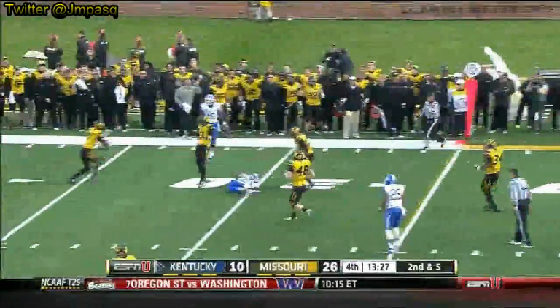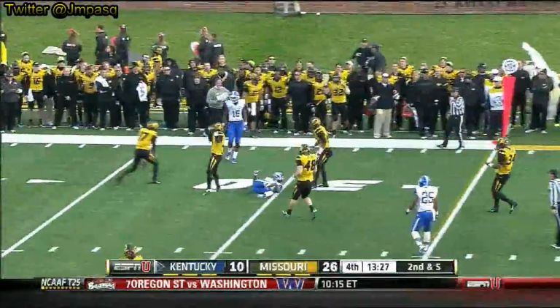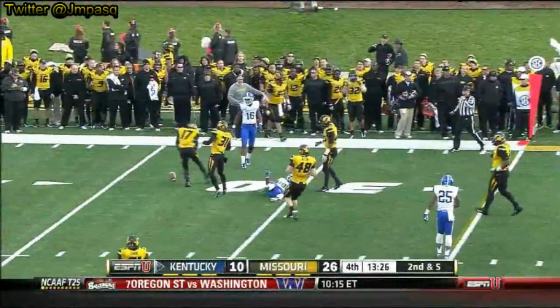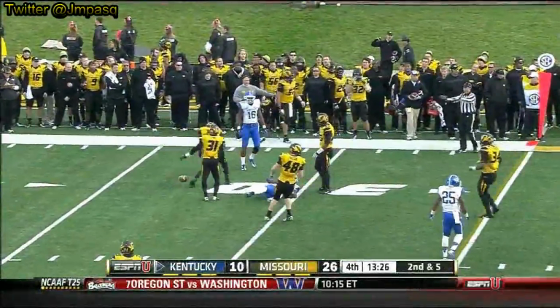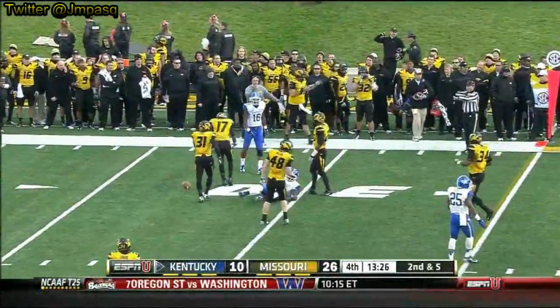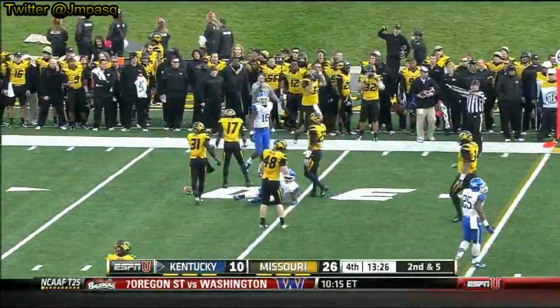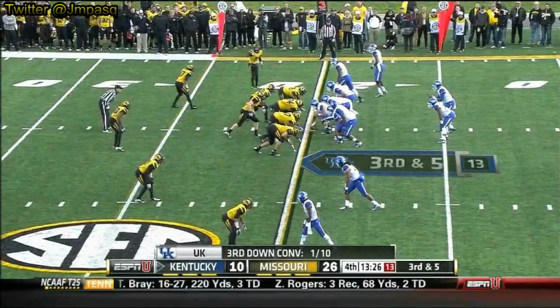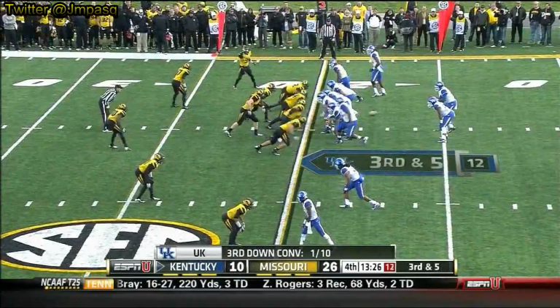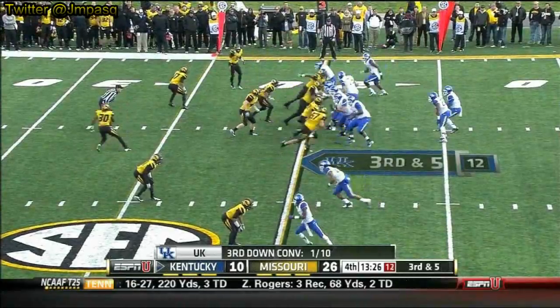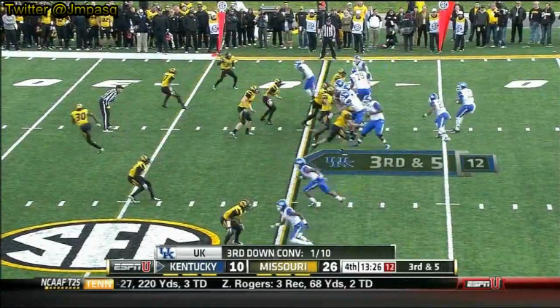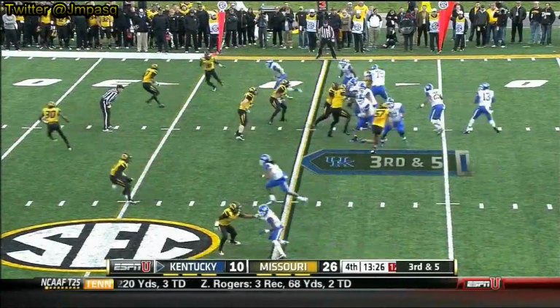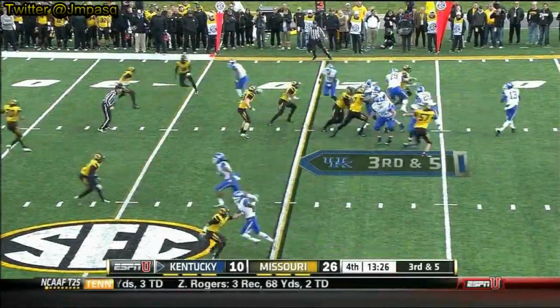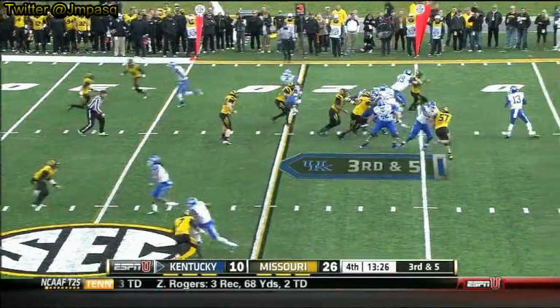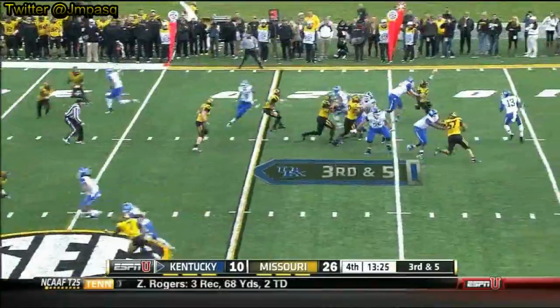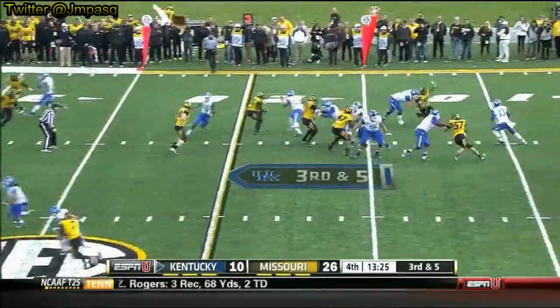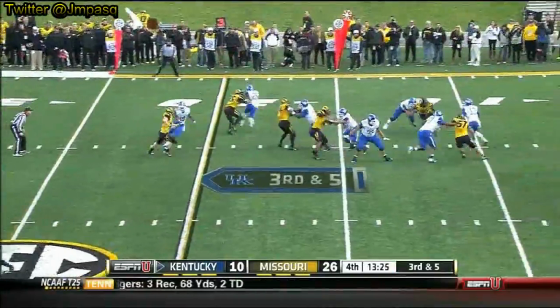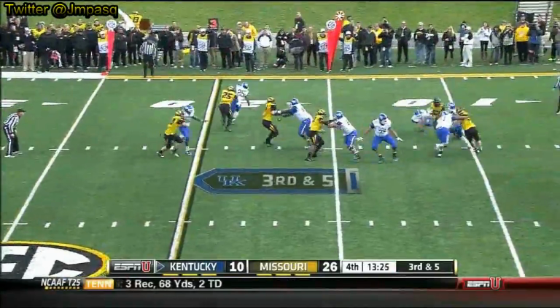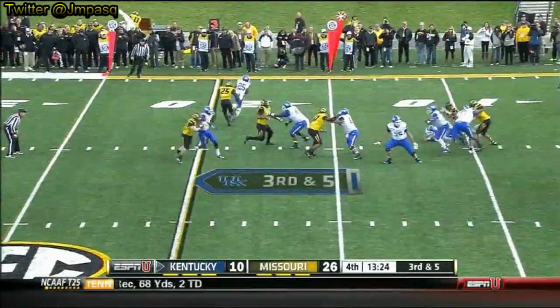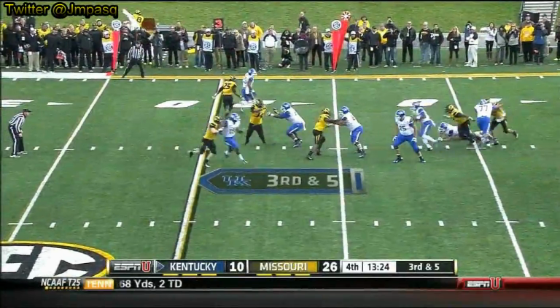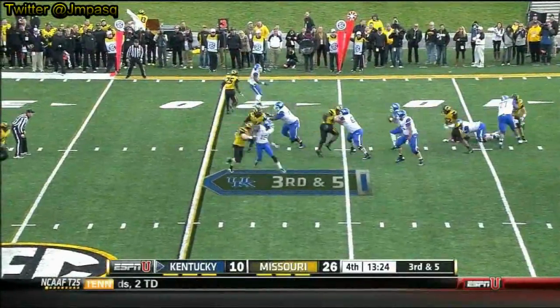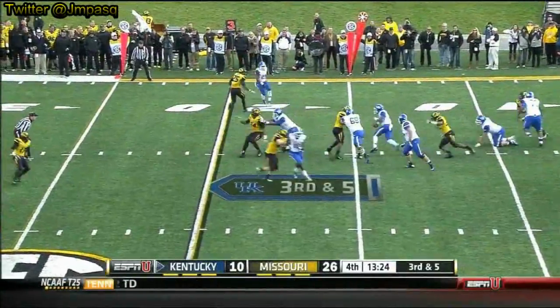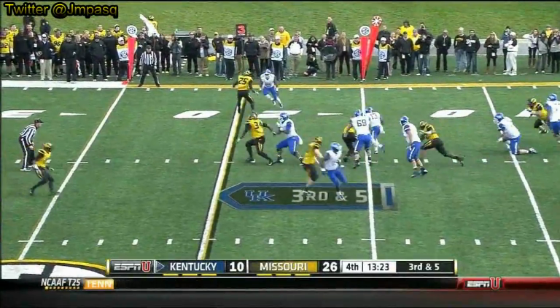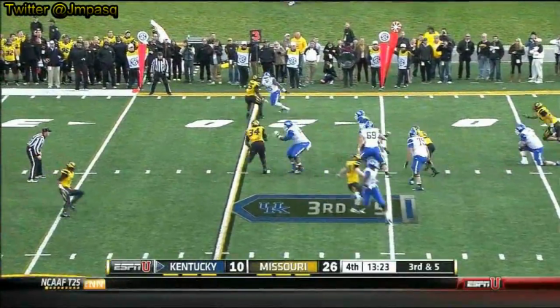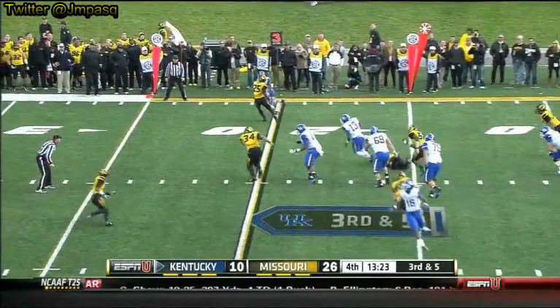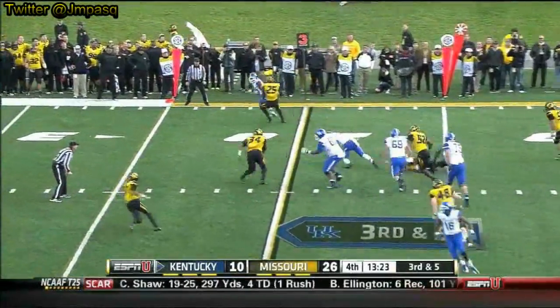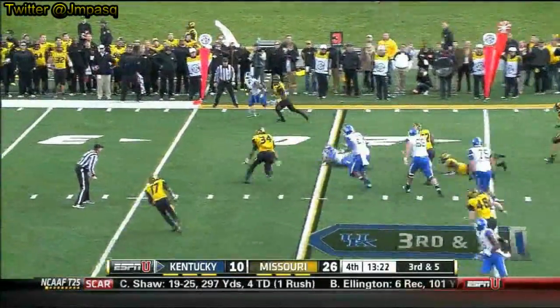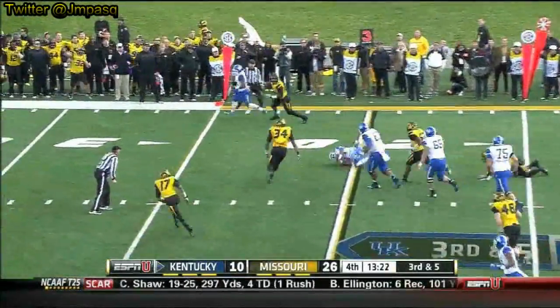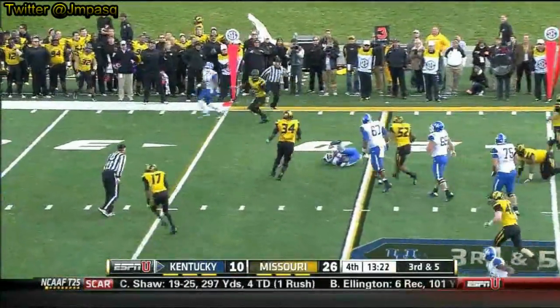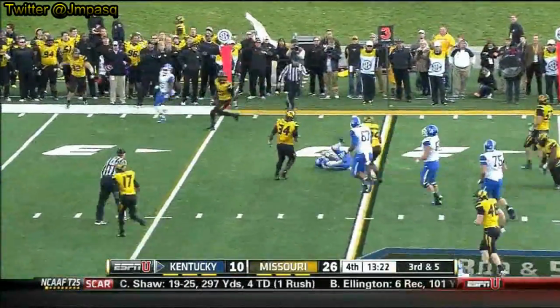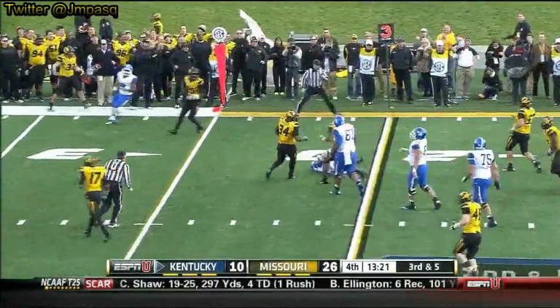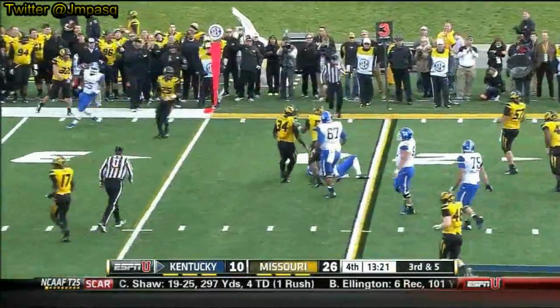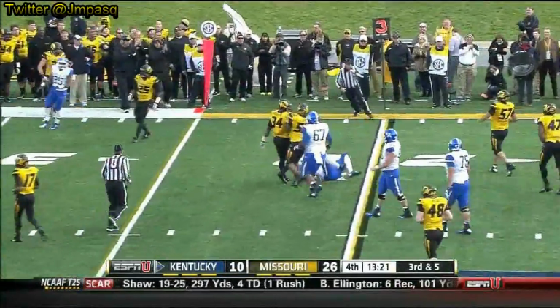Incomplete. Pressure — he escapes and wants to run, and he's tripped up behind.